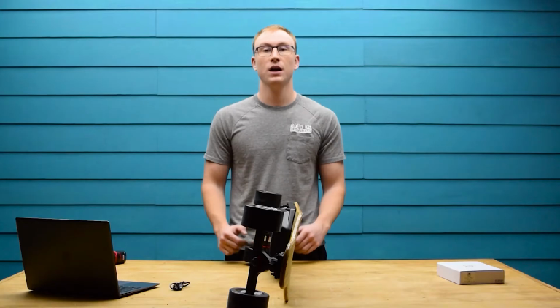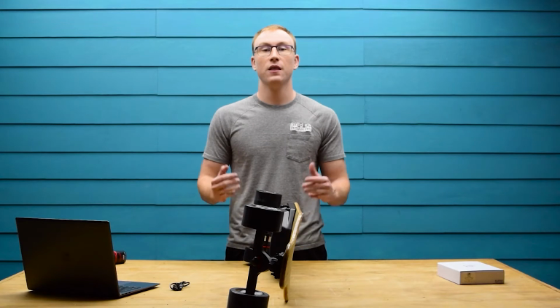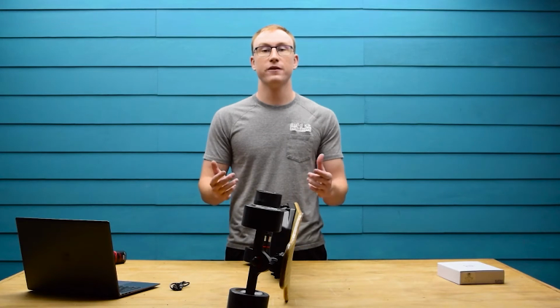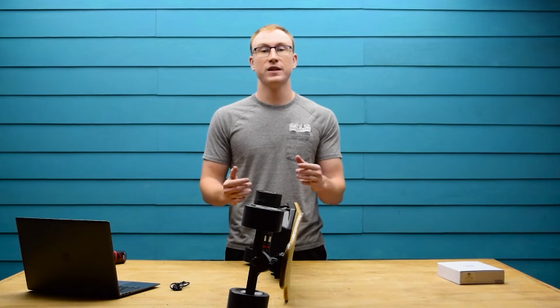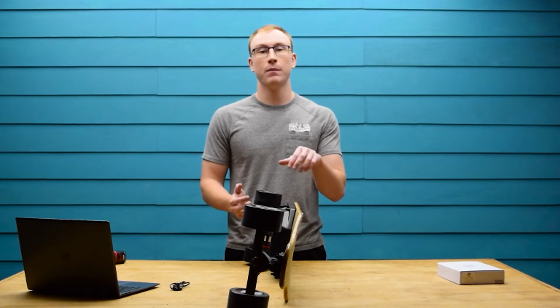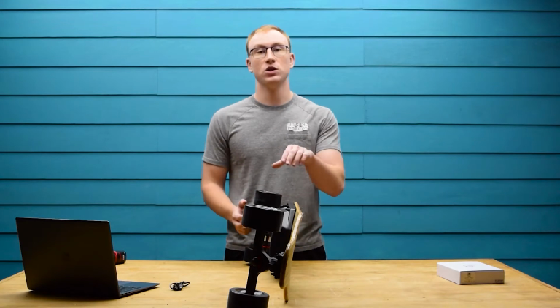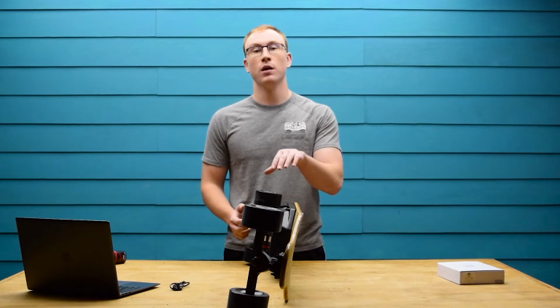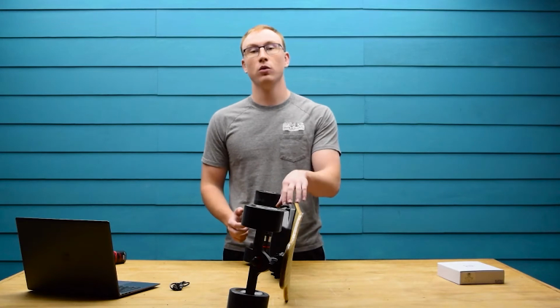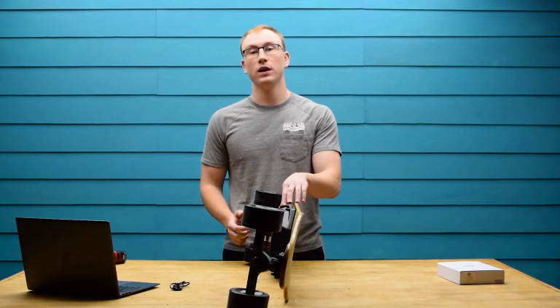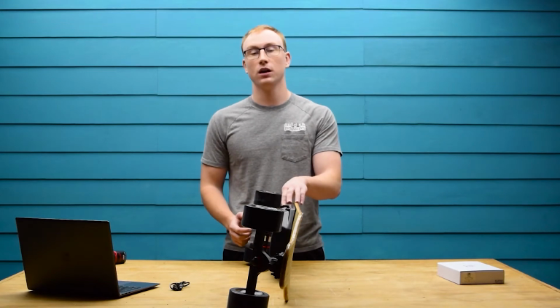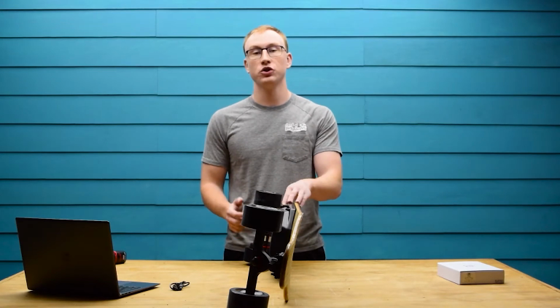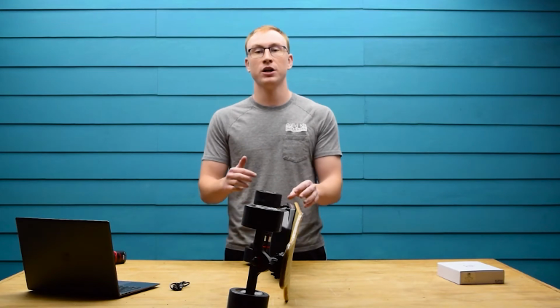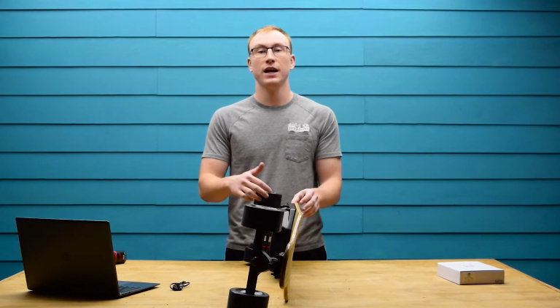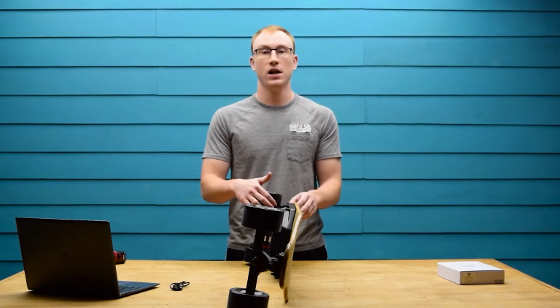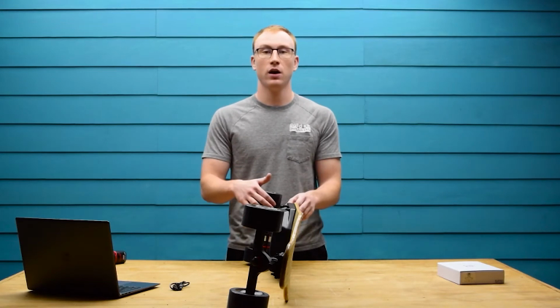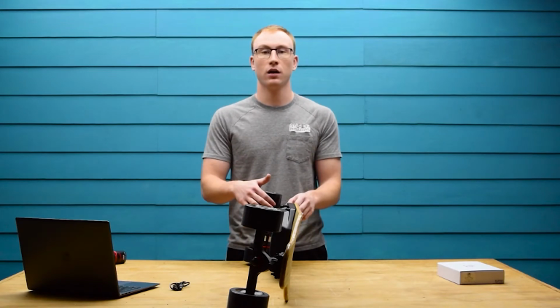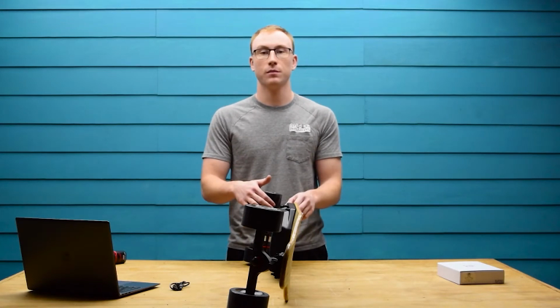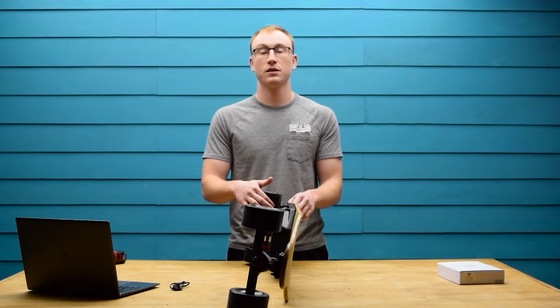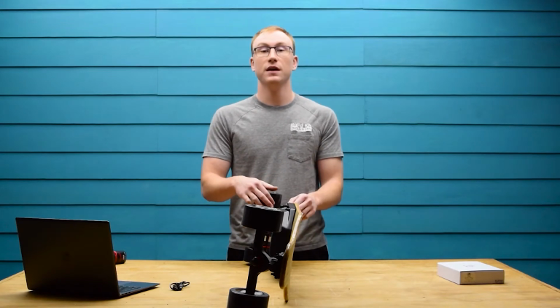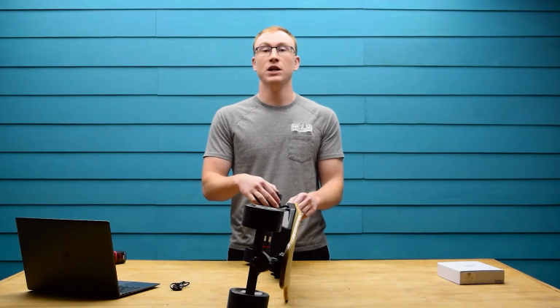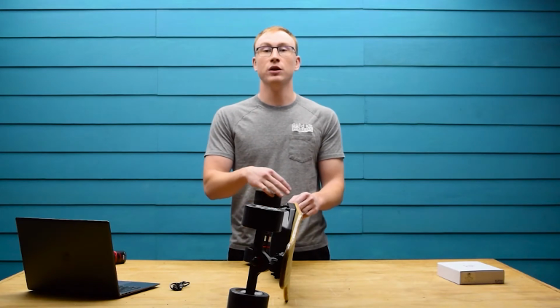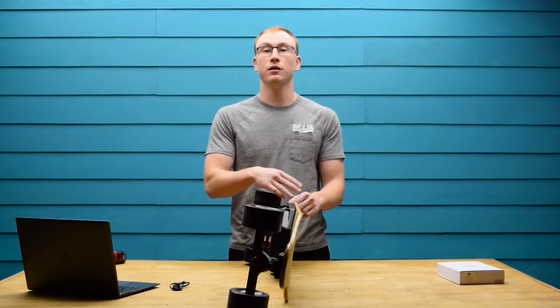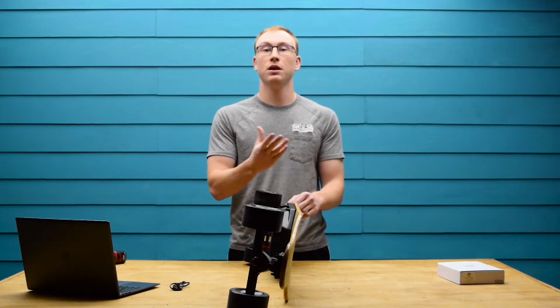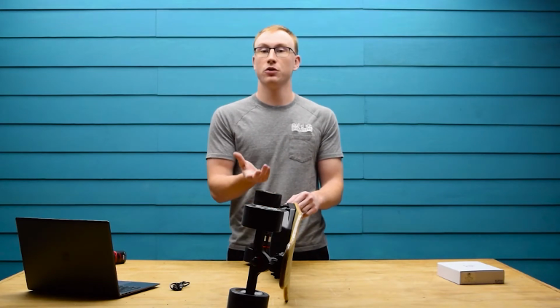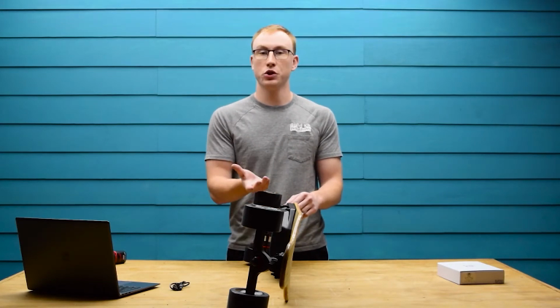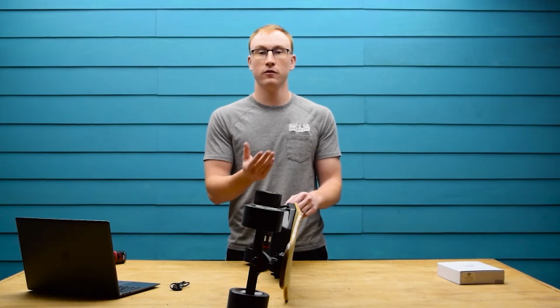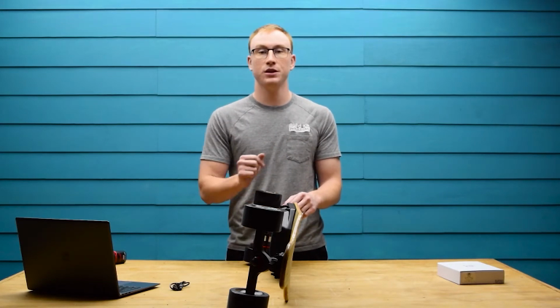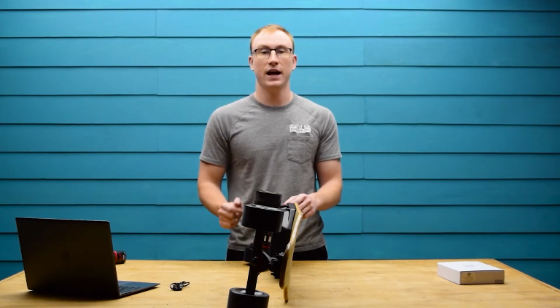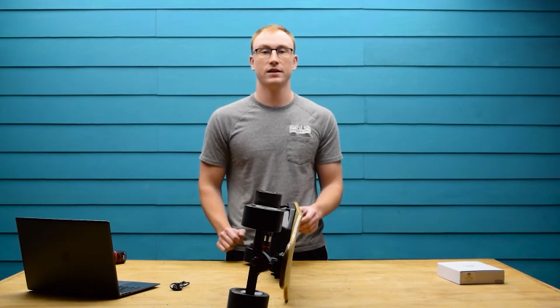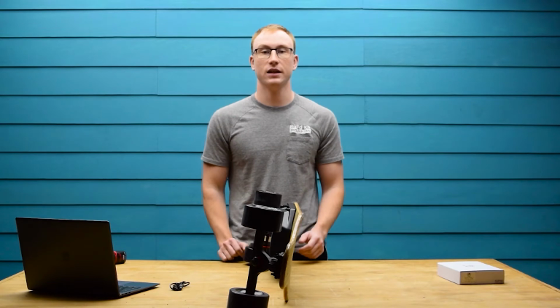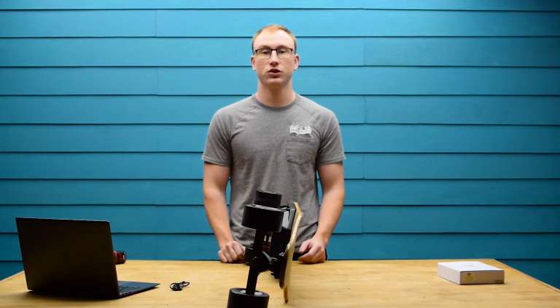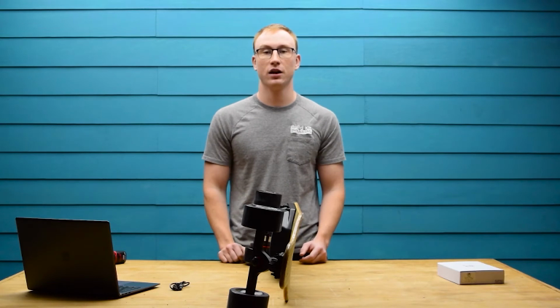The first step is to unbolt the enclosure and wire clips, then you can flip the enclosure over to access the electronics.